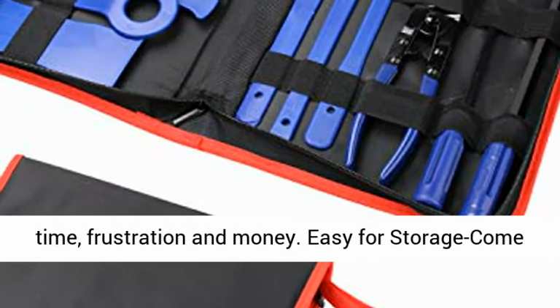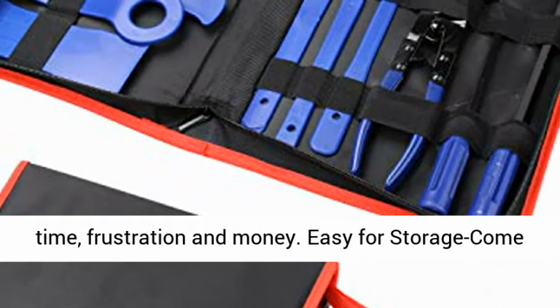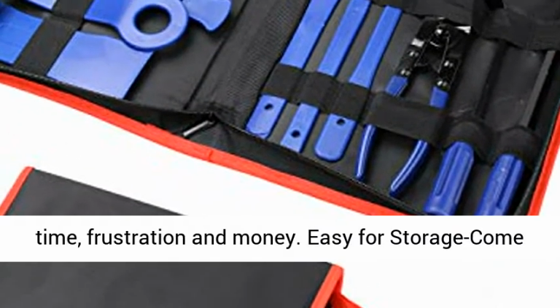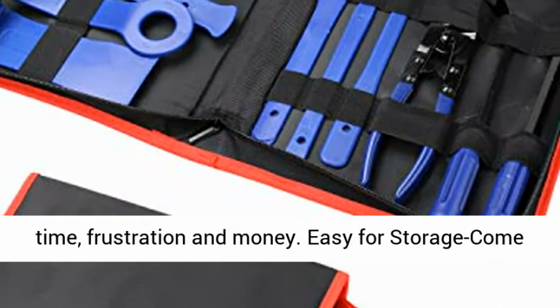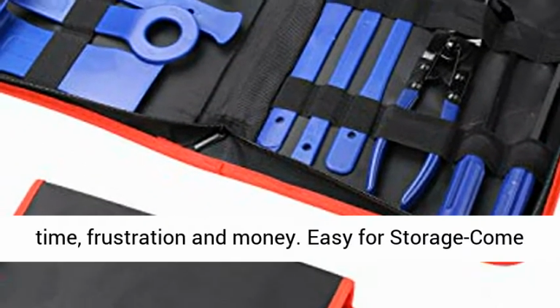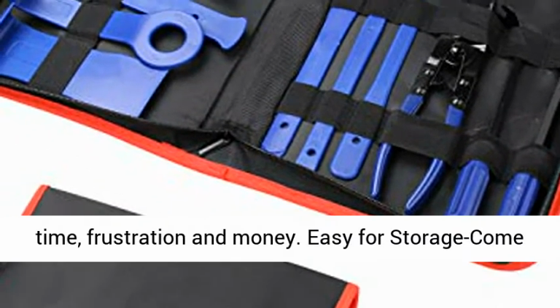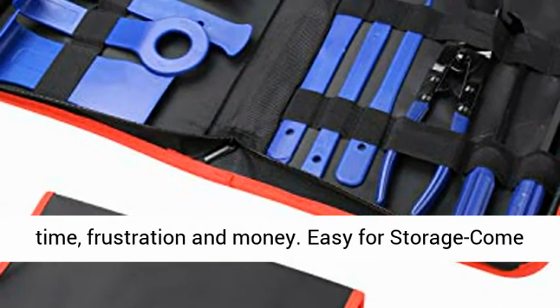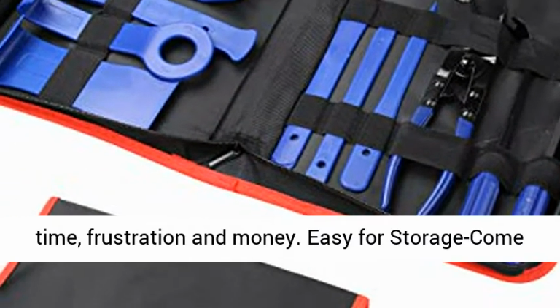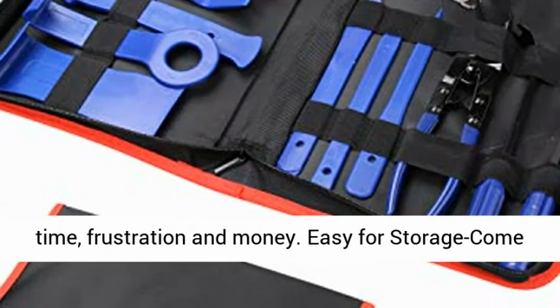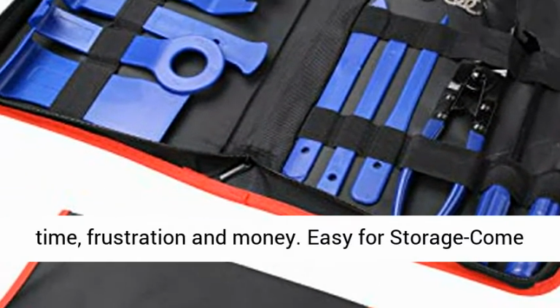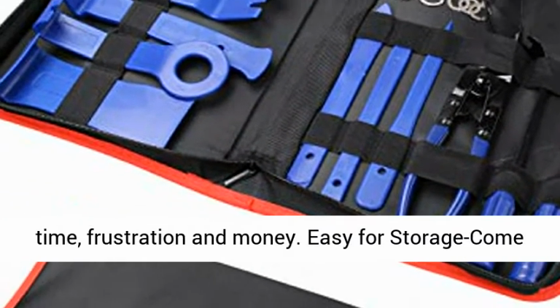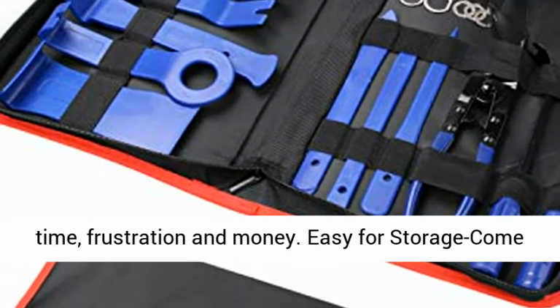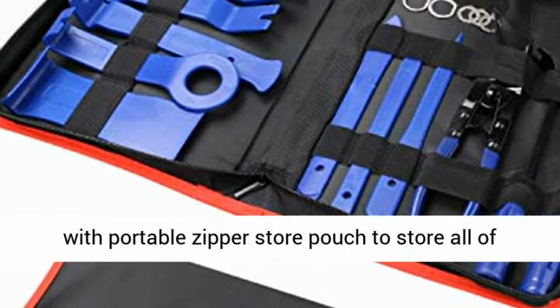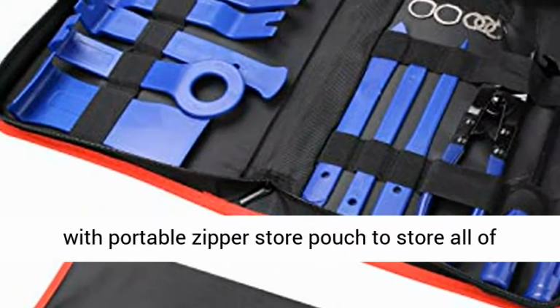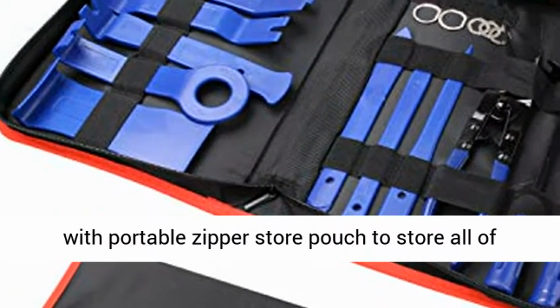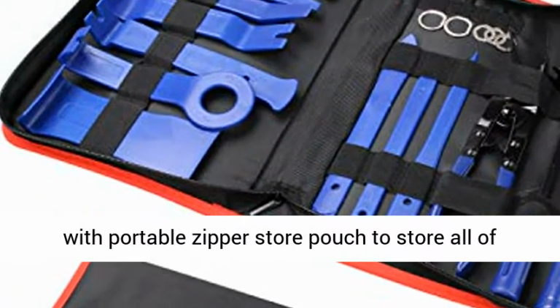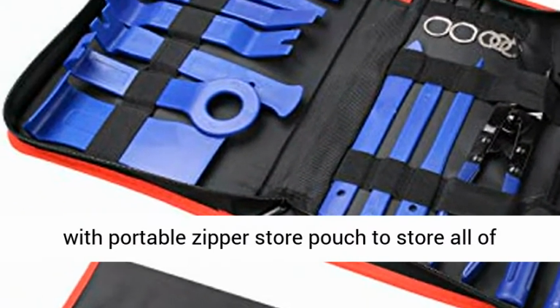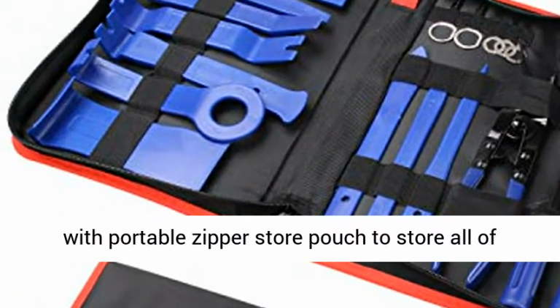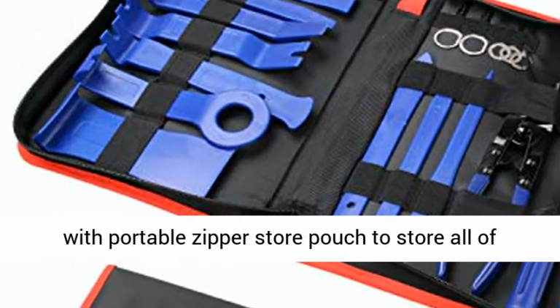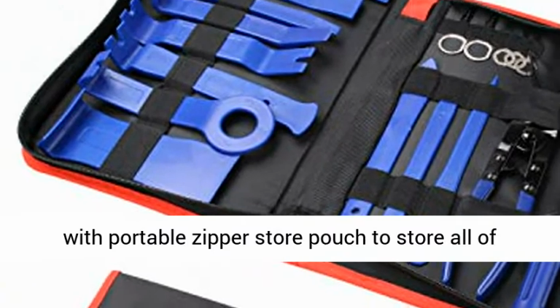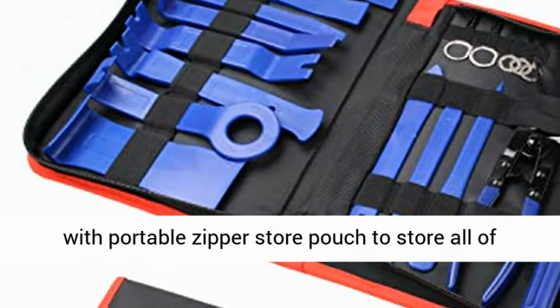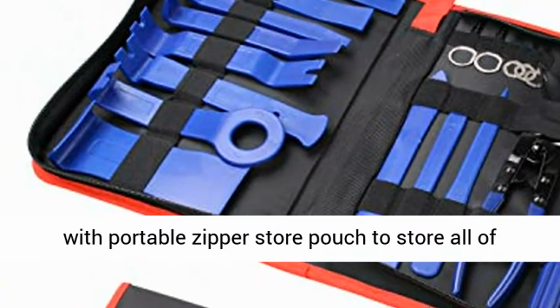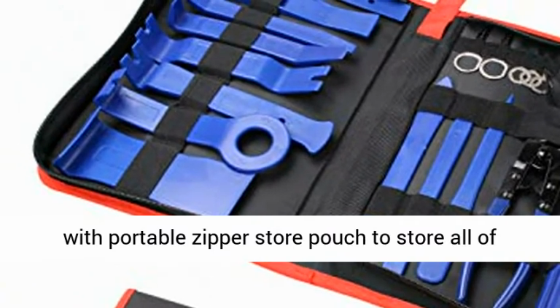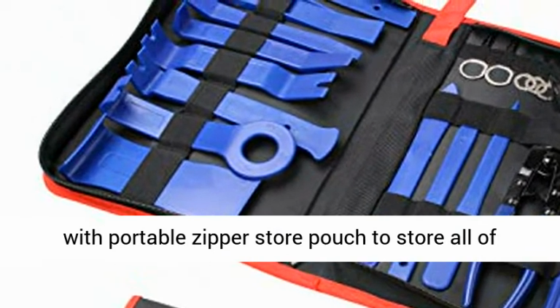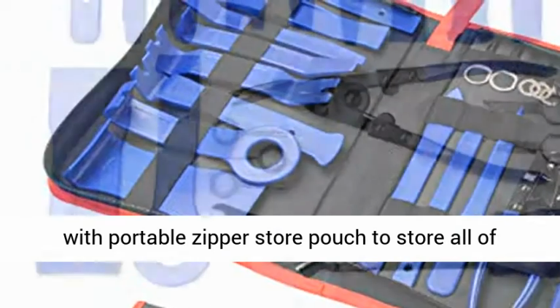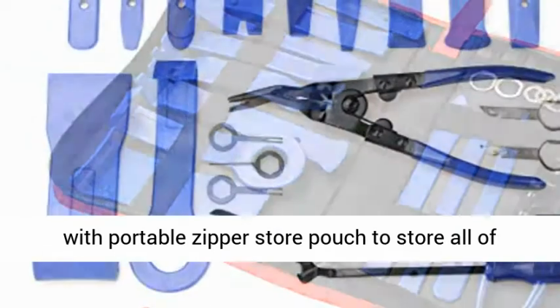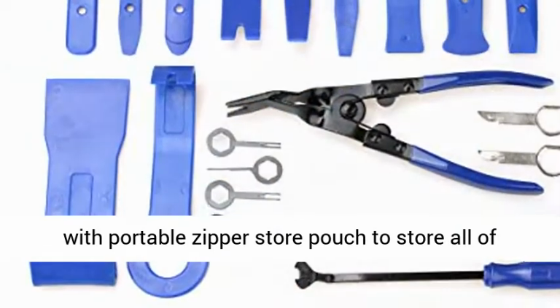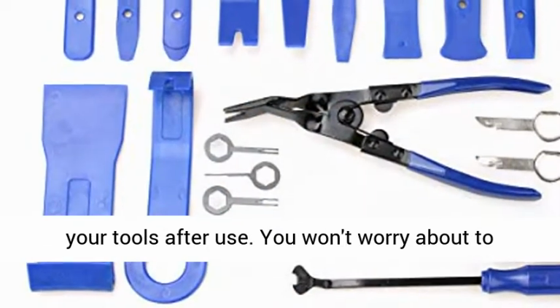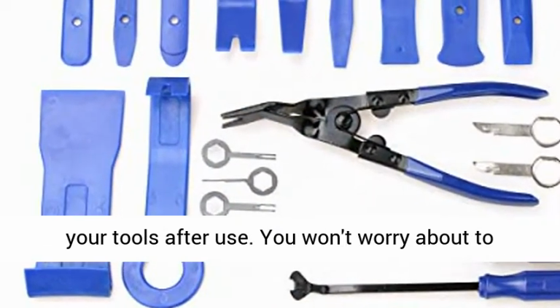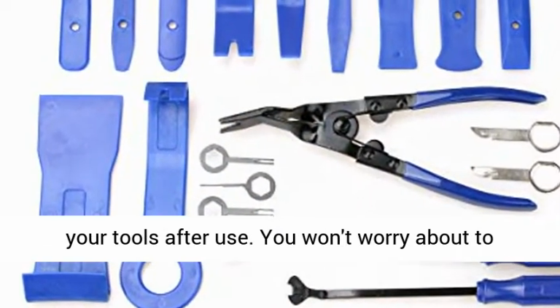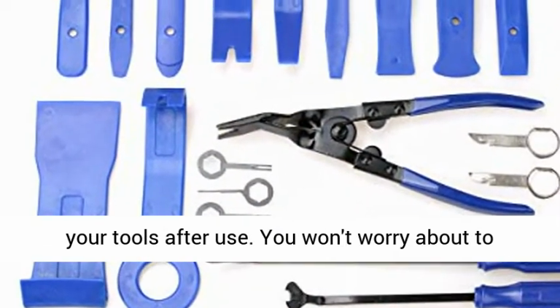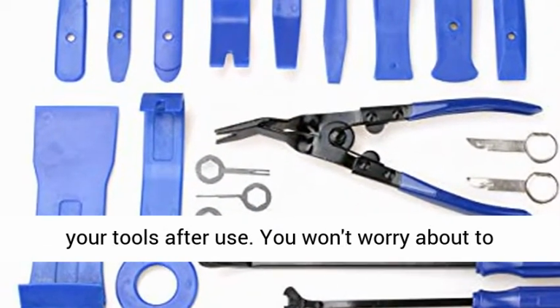Easy for storage — comes with a portable zipper storage pouch to store all of your tools after use. You won't worry about losing them.